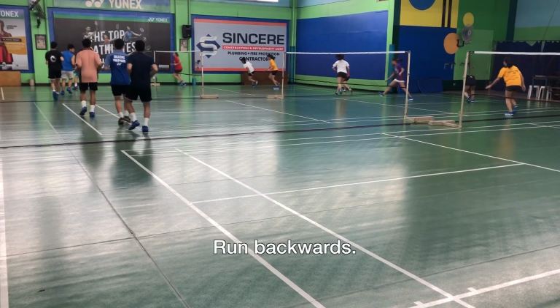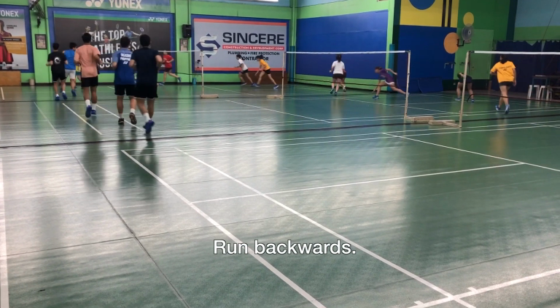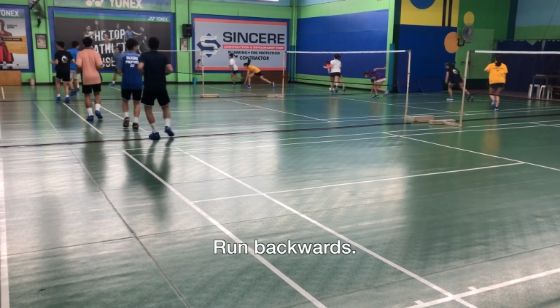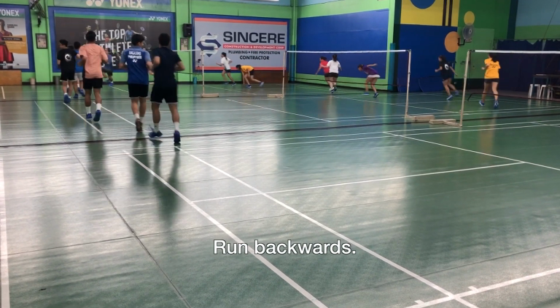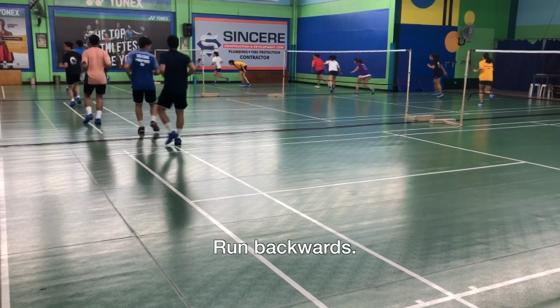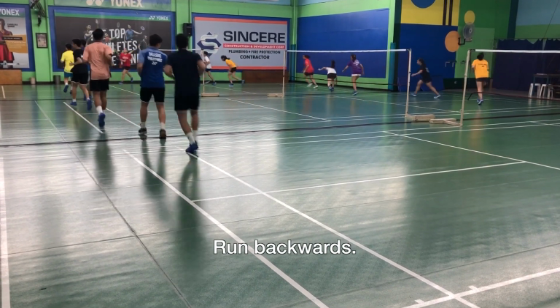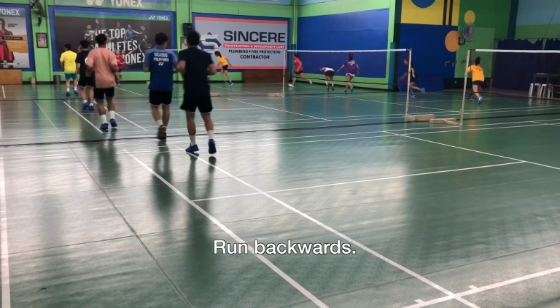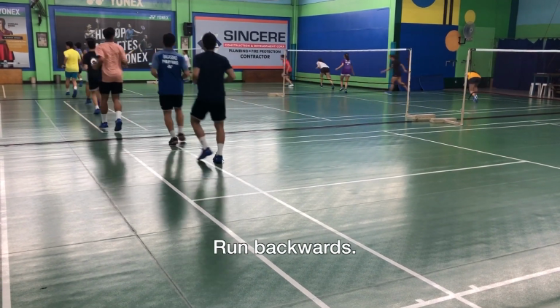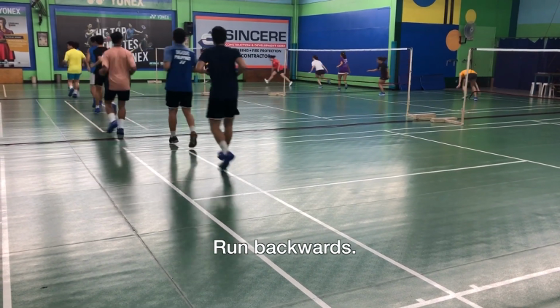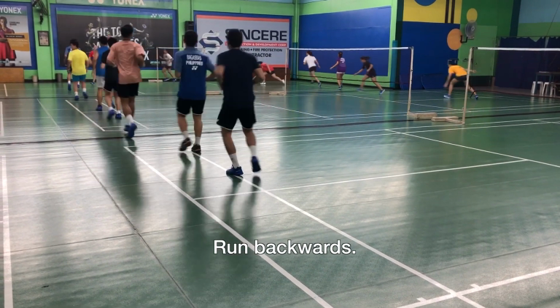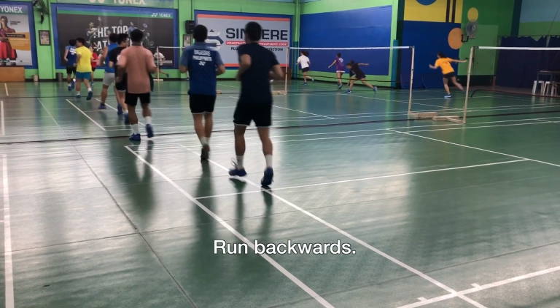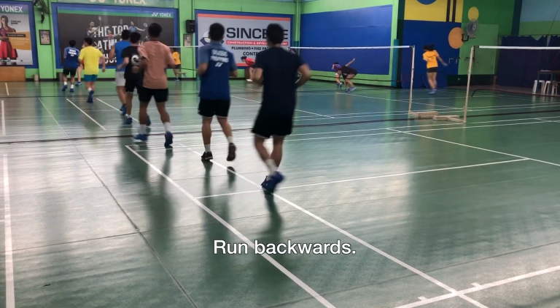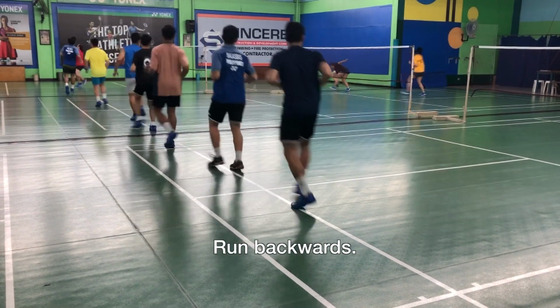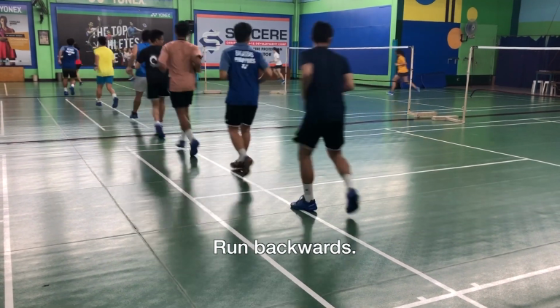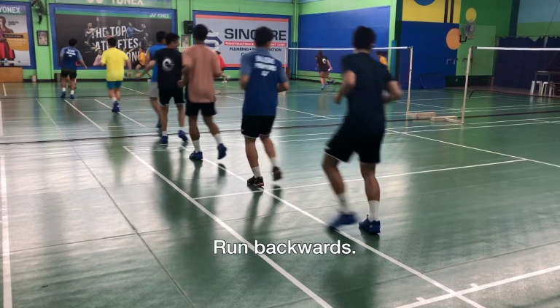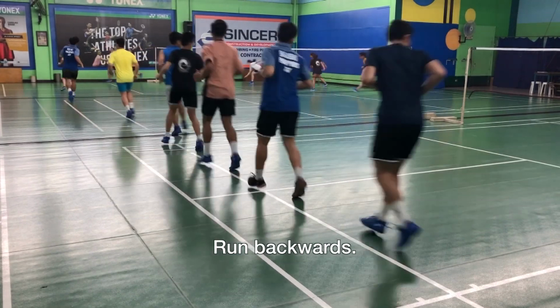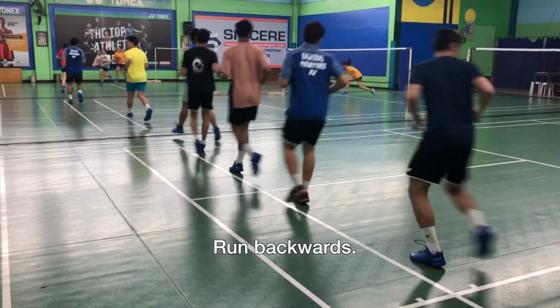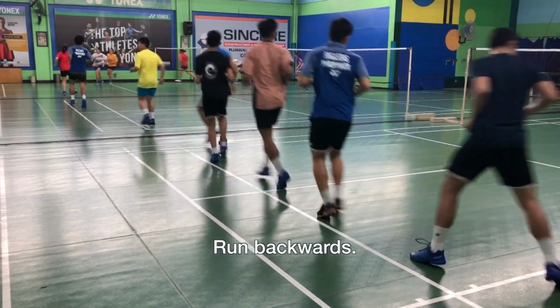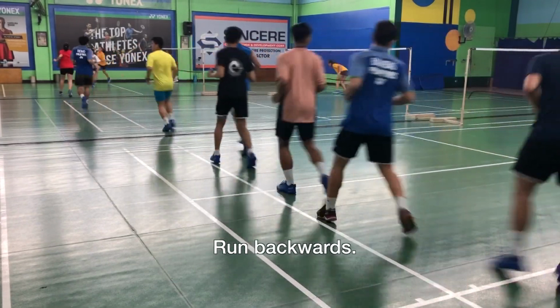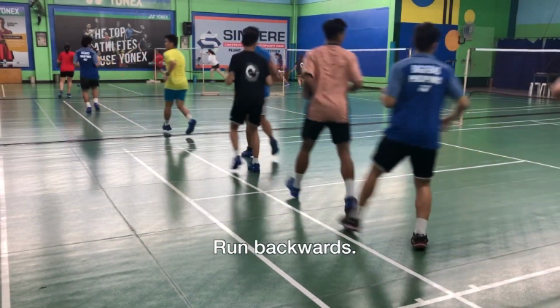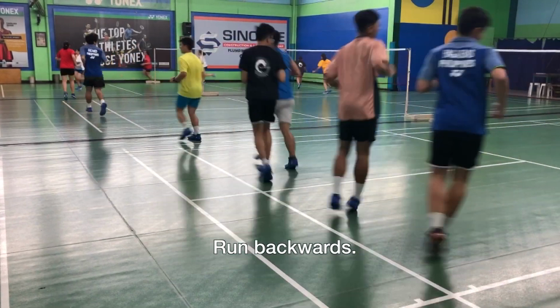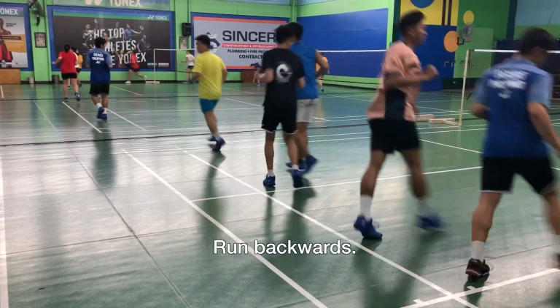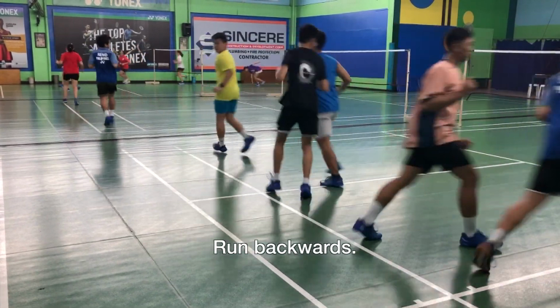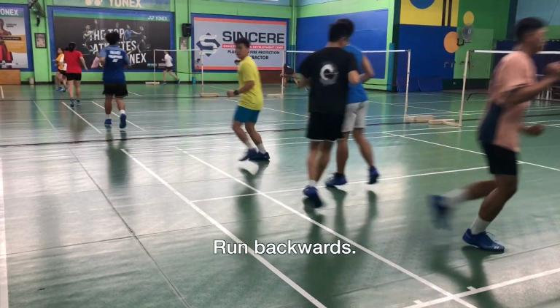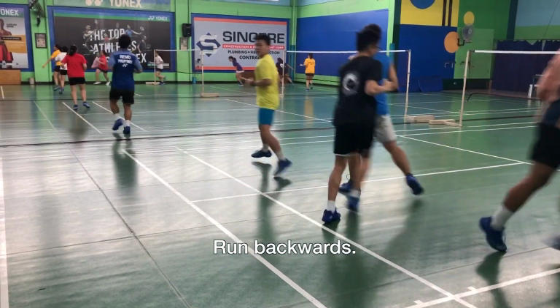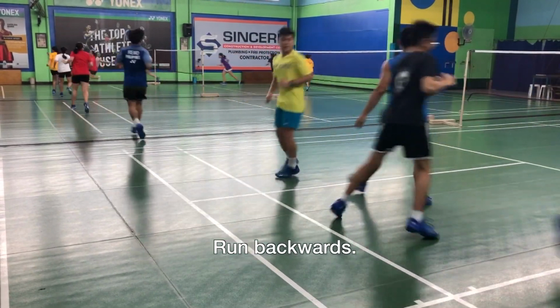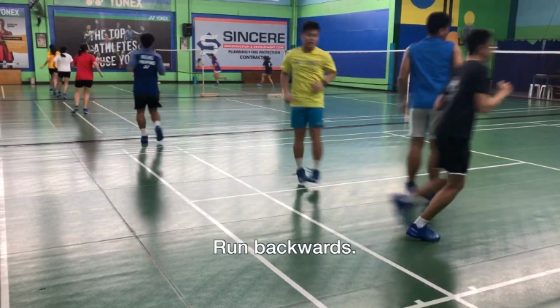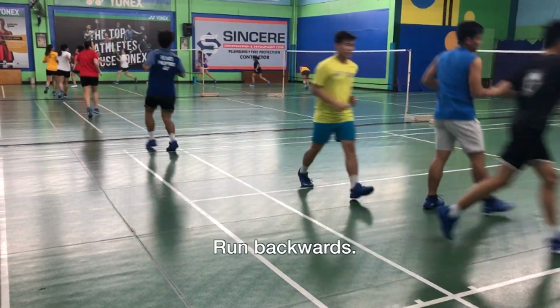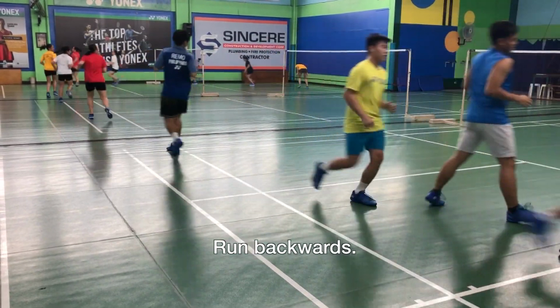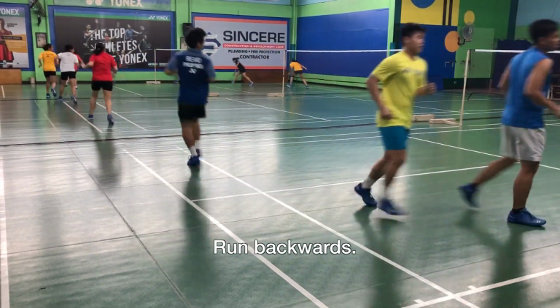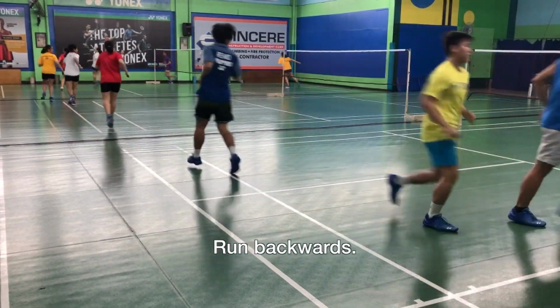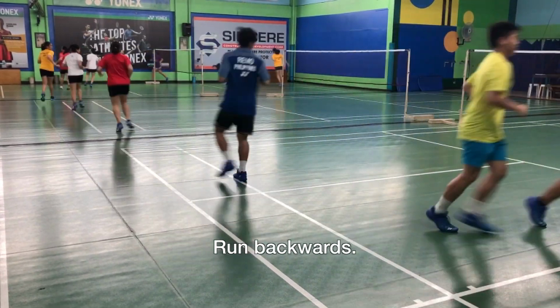On this side, you see them just running backwards. Although we don't normally do this in the game, we do this as a warm-up.